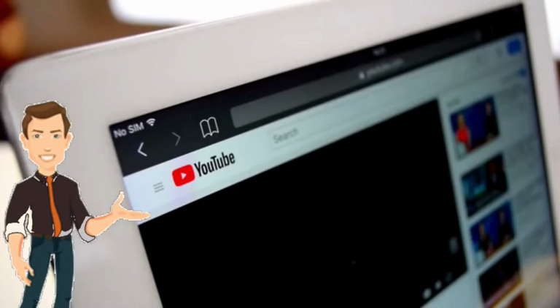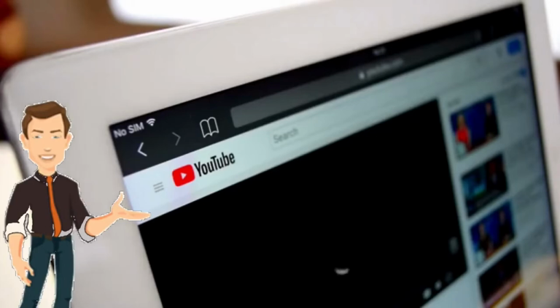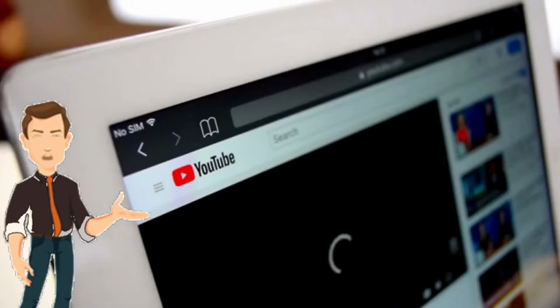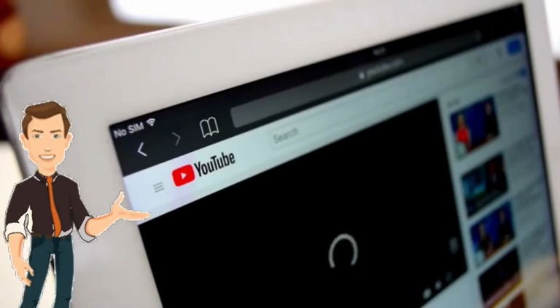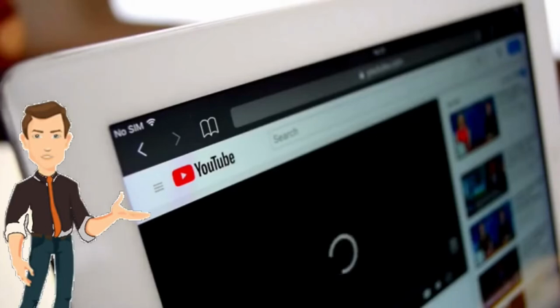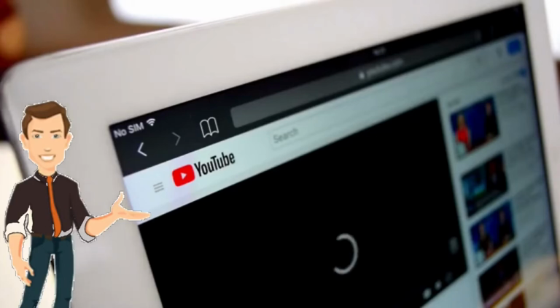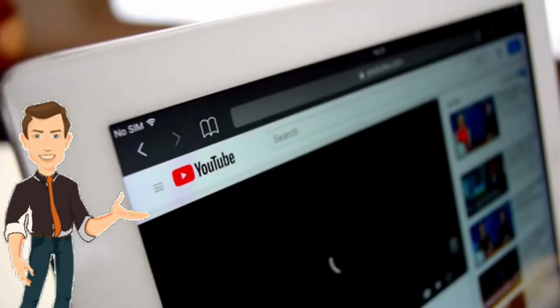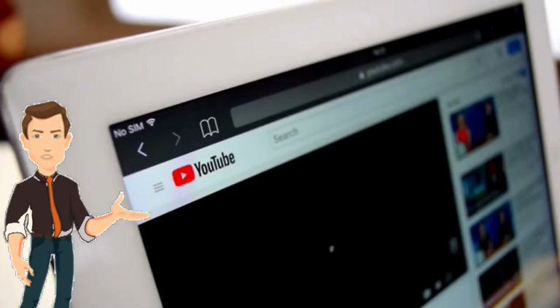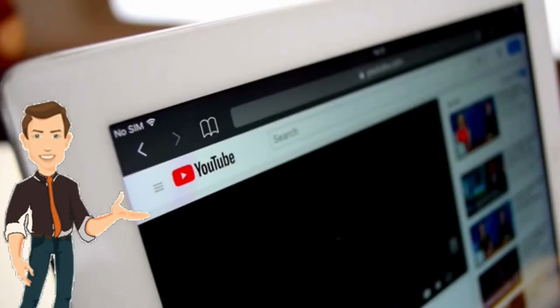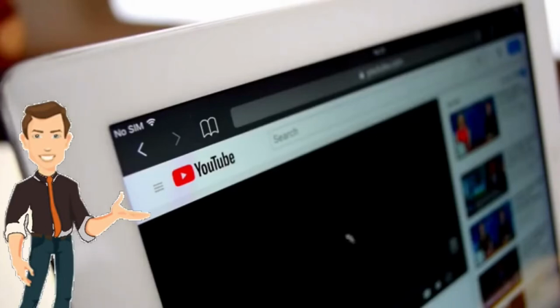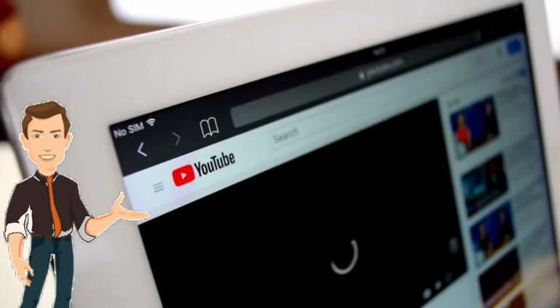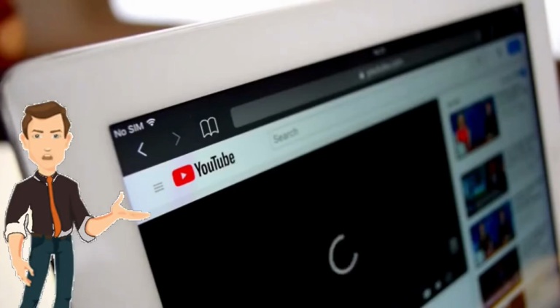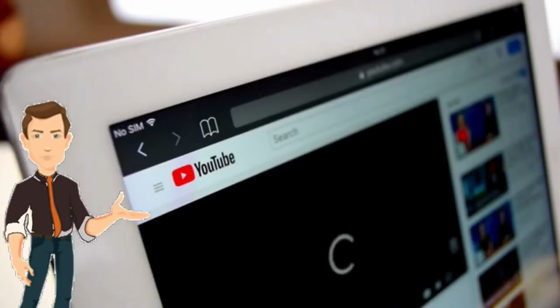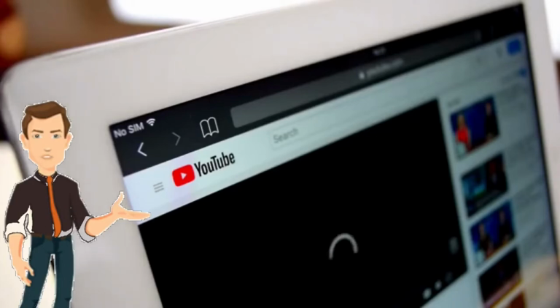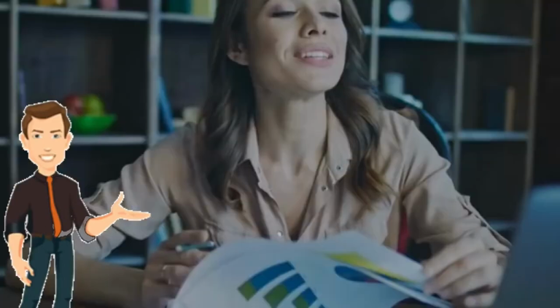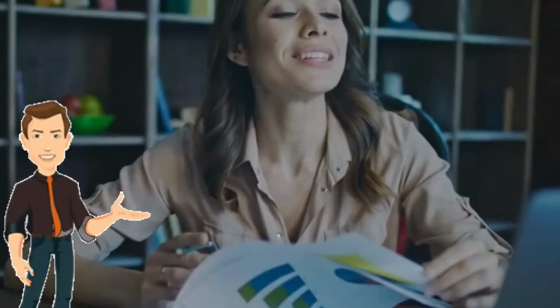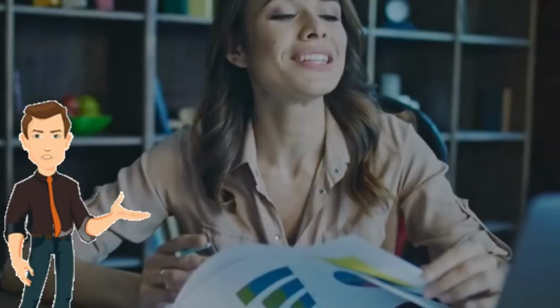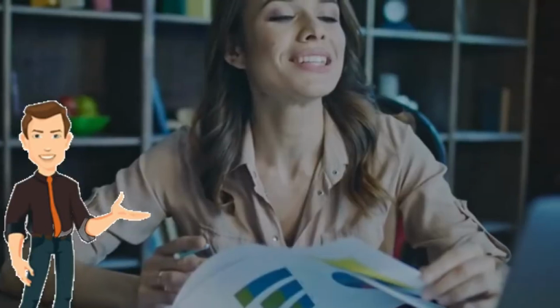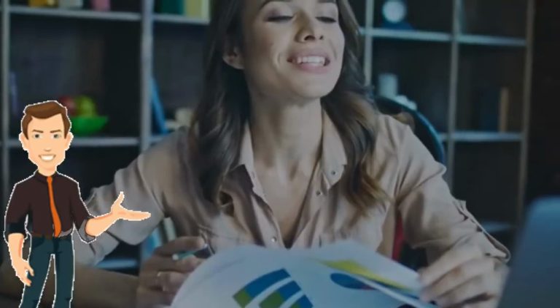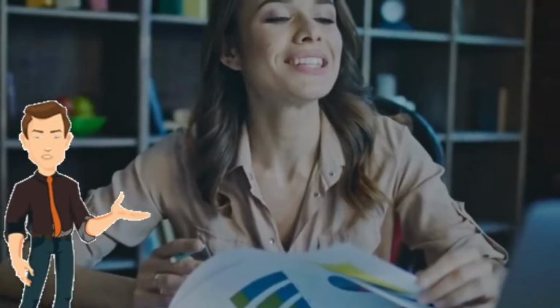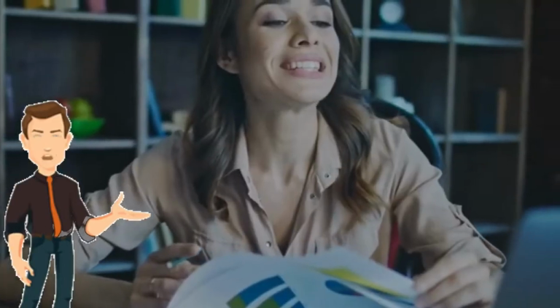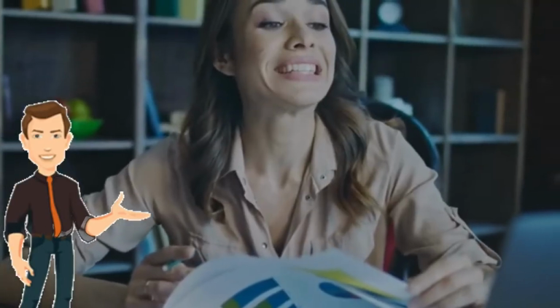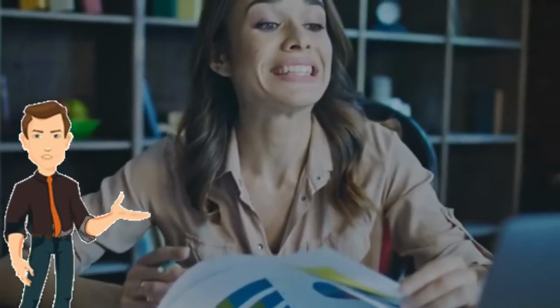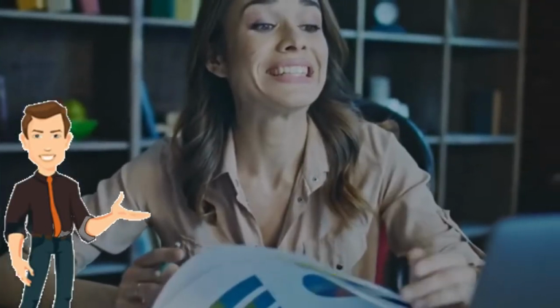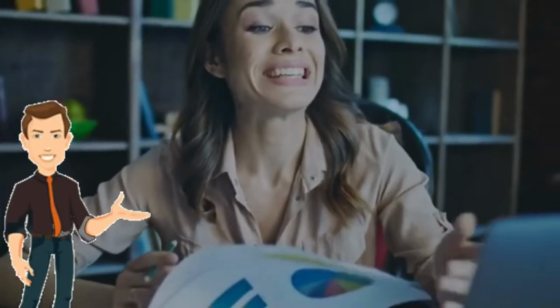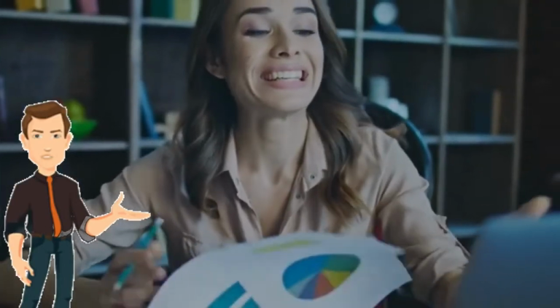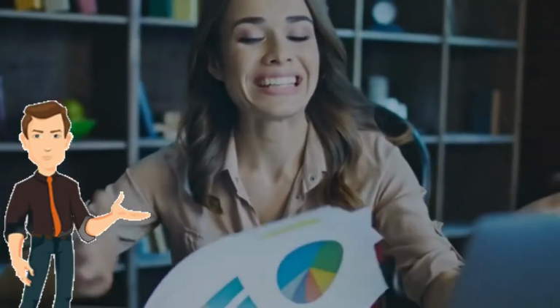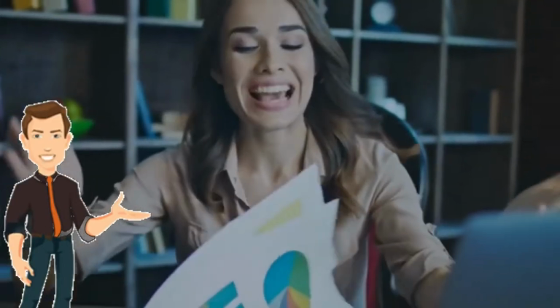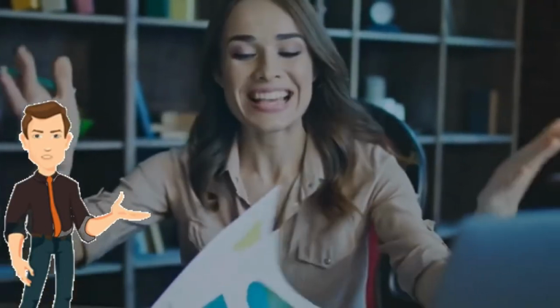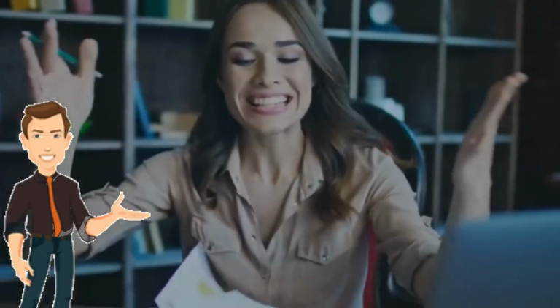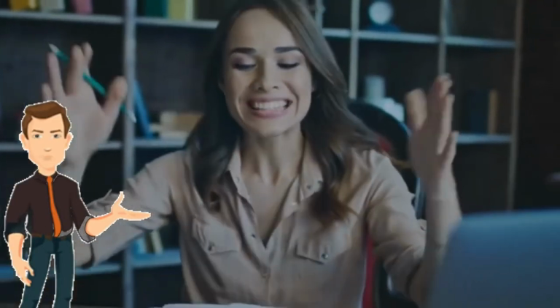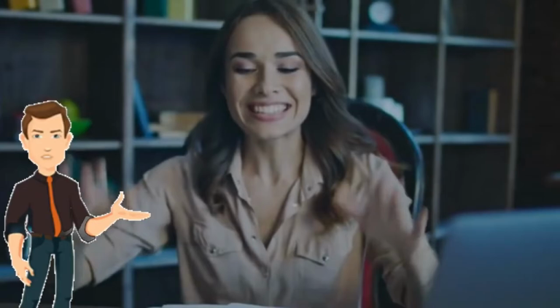In this video I'll be showing you guys one of the easiest ways to make money on Fiverr. More on that after the intro.